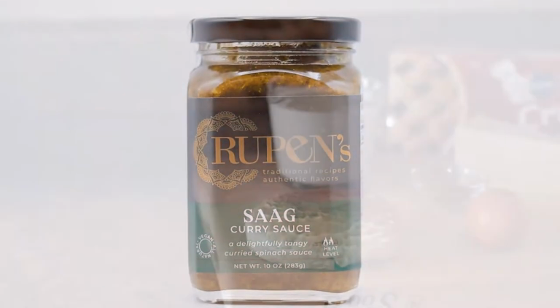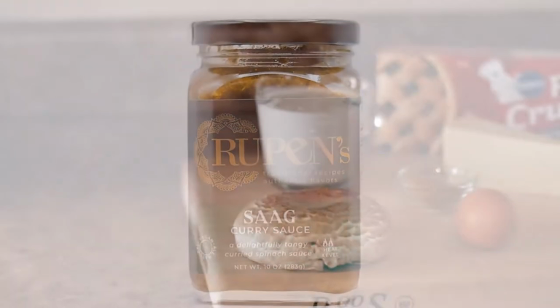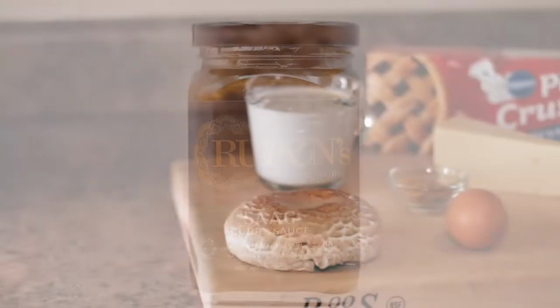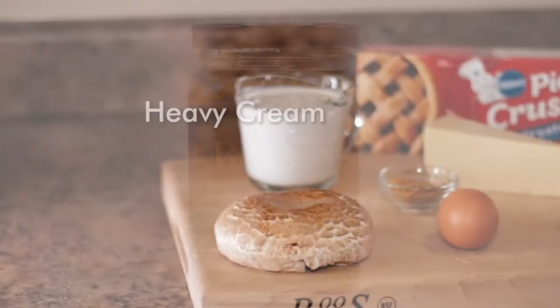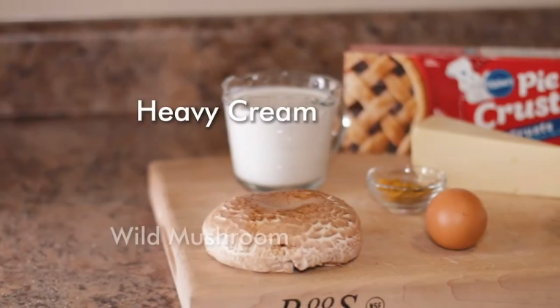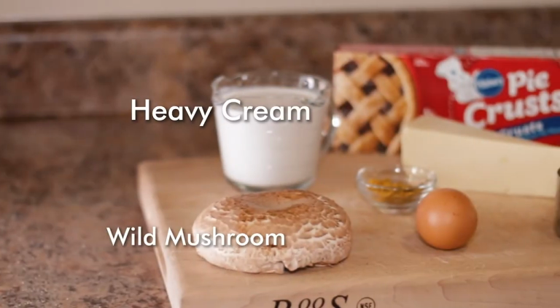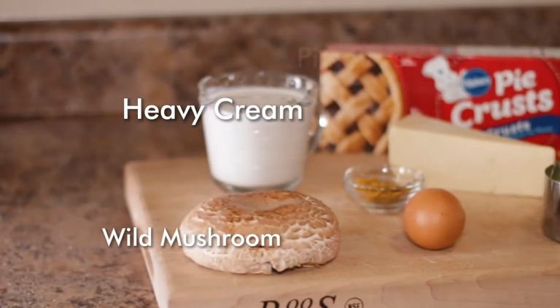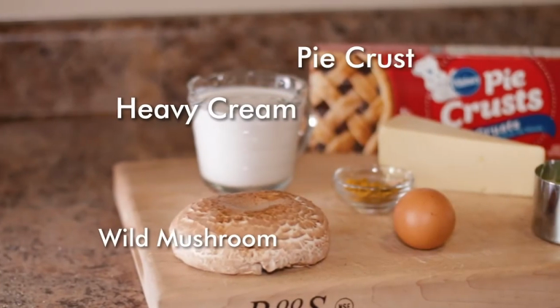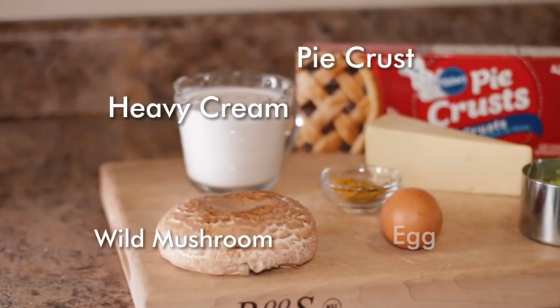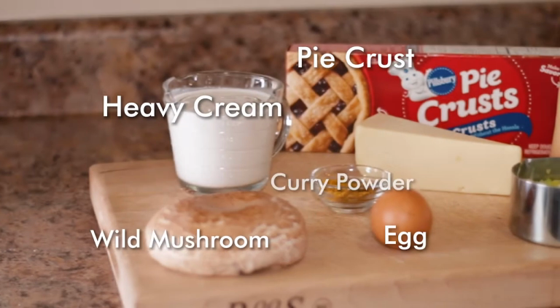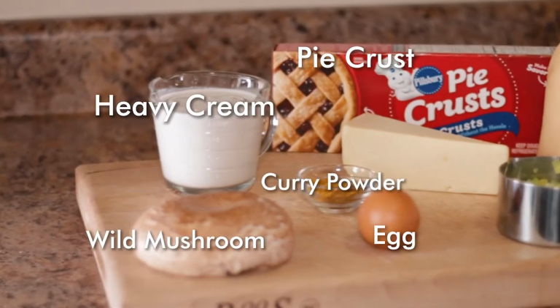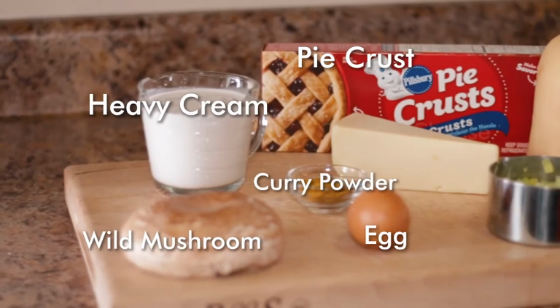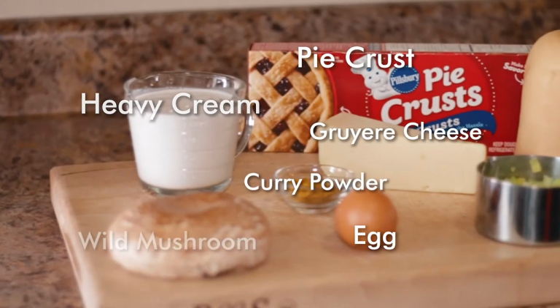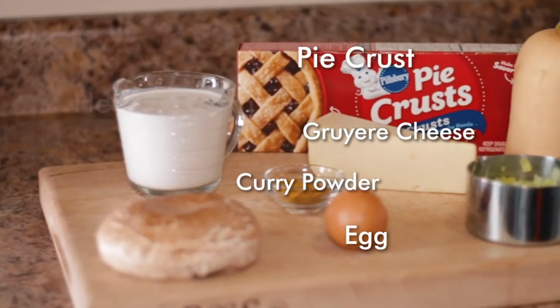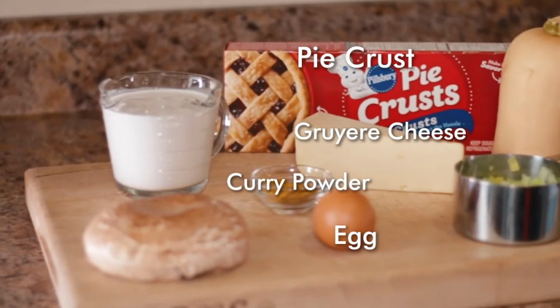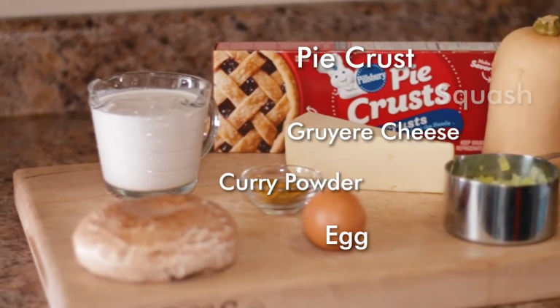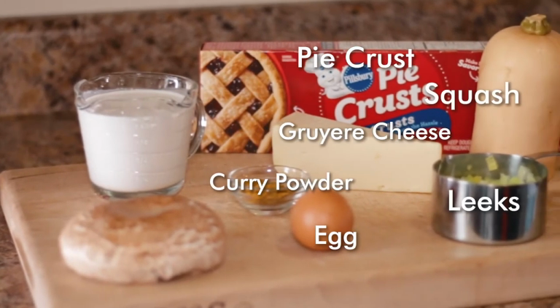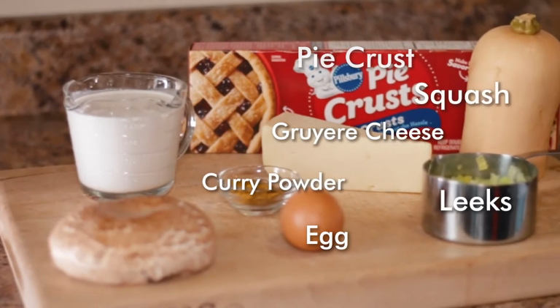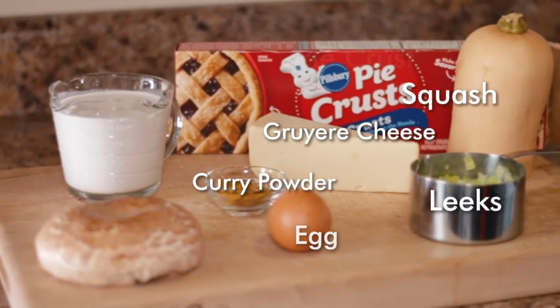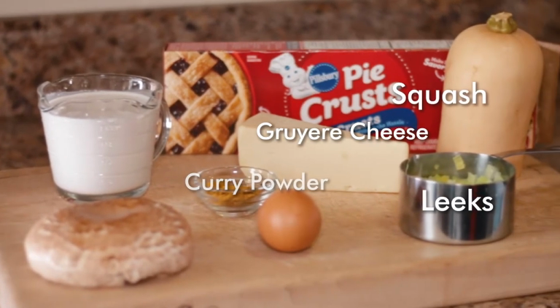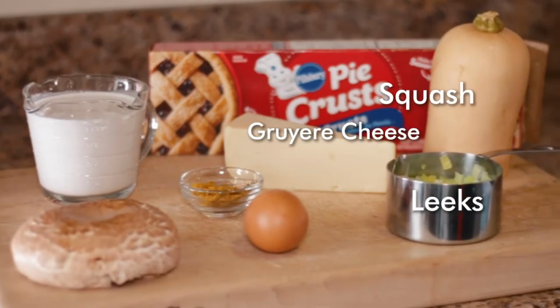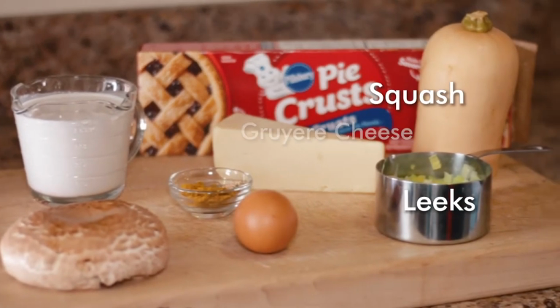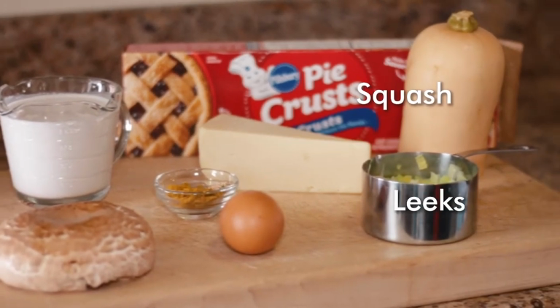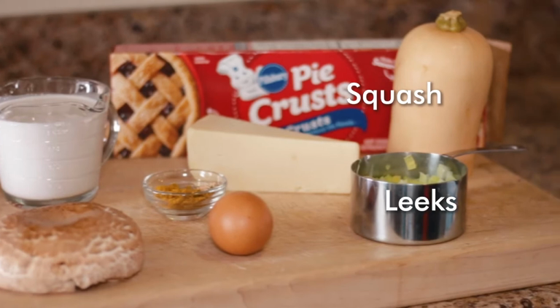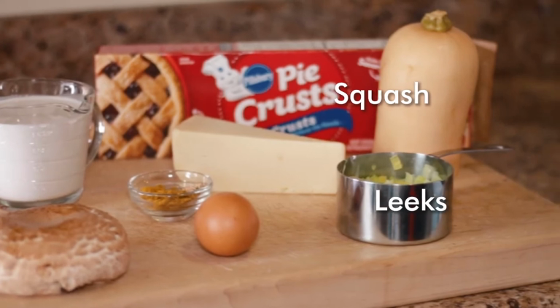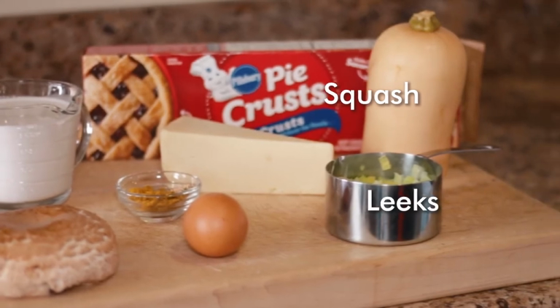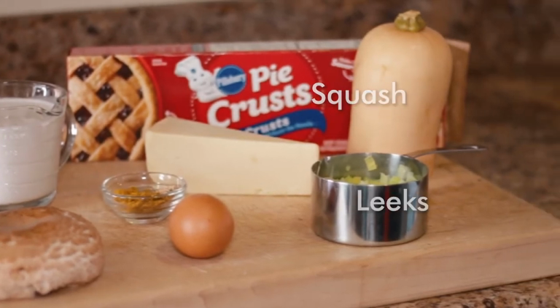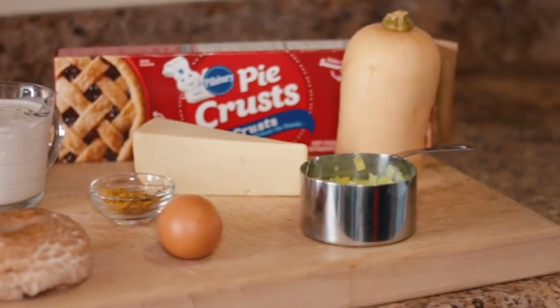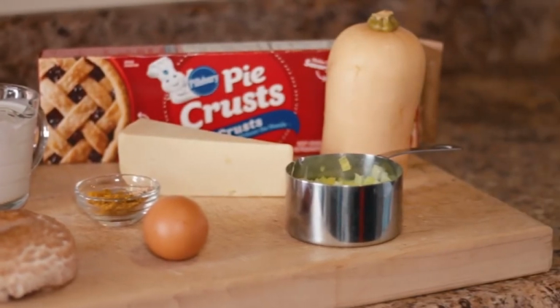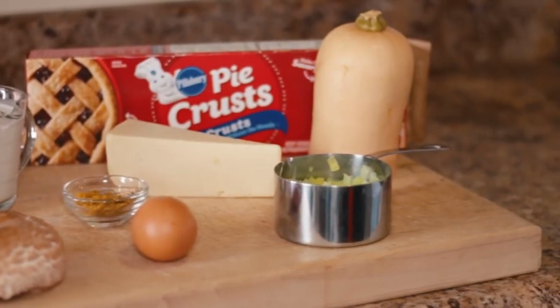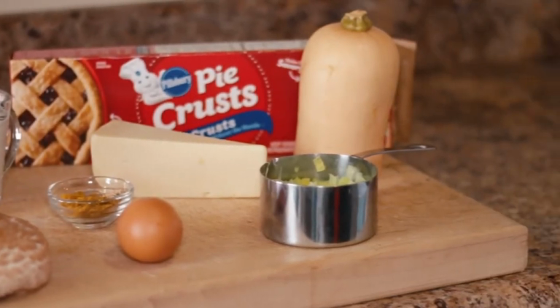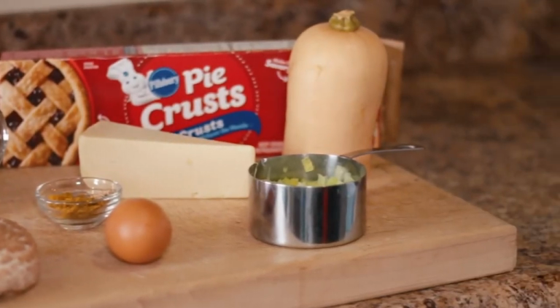Hi guys, today I'm going to show you how to make a butternut squash quiche — boy, that's a tongue twister.